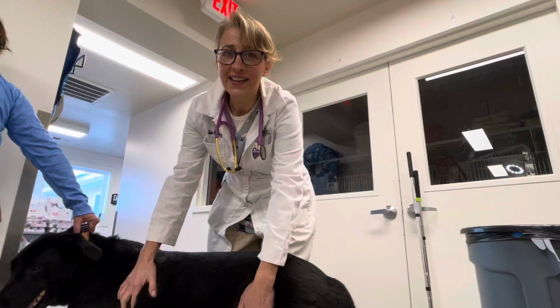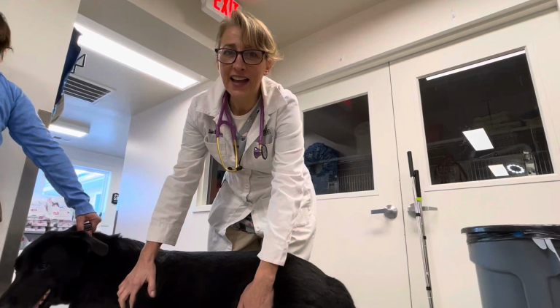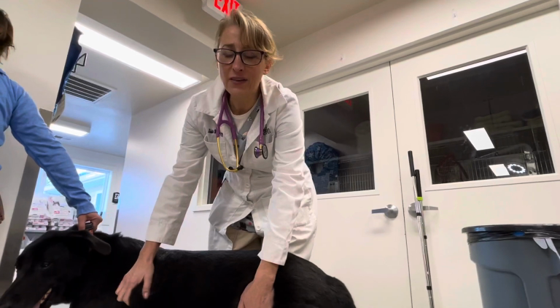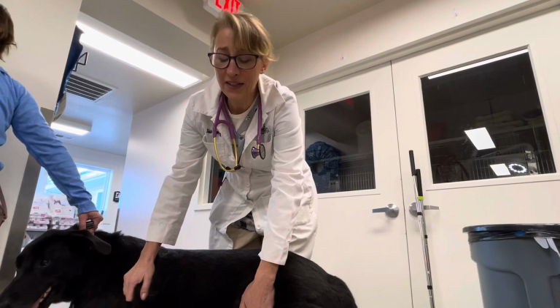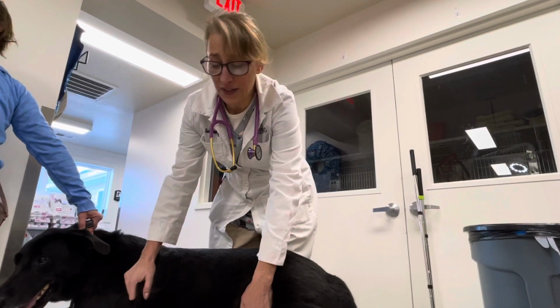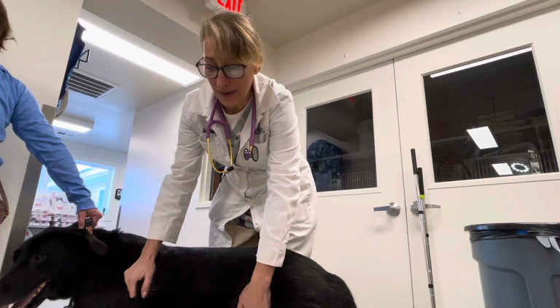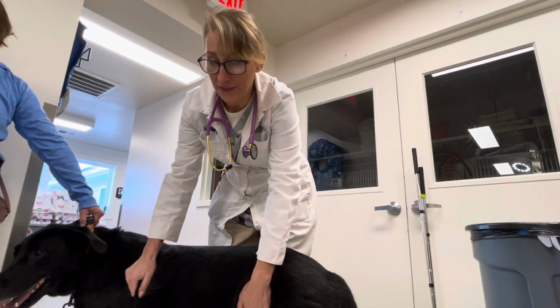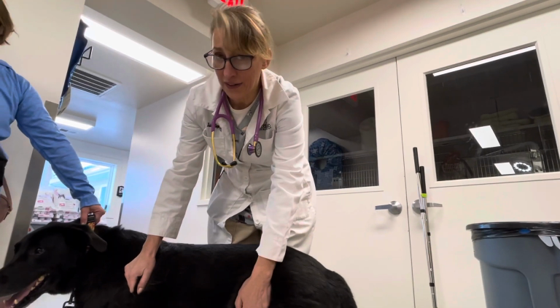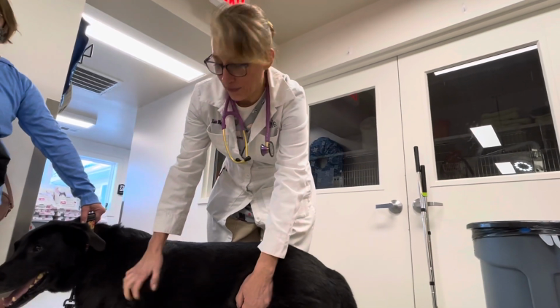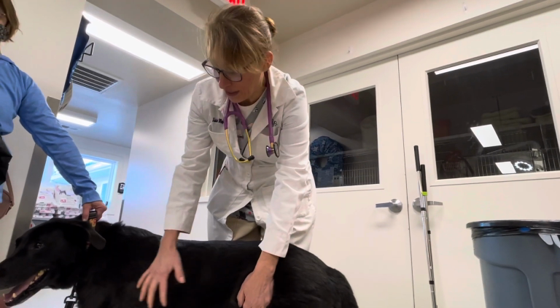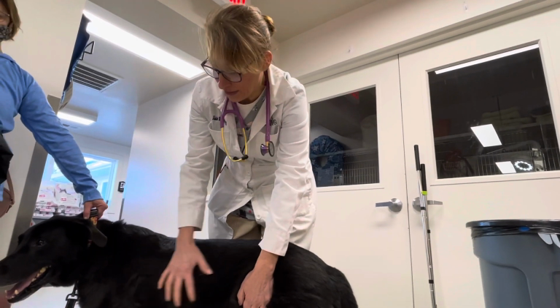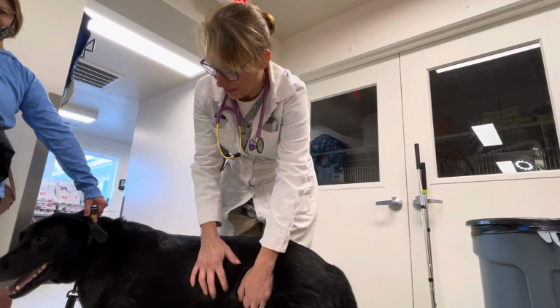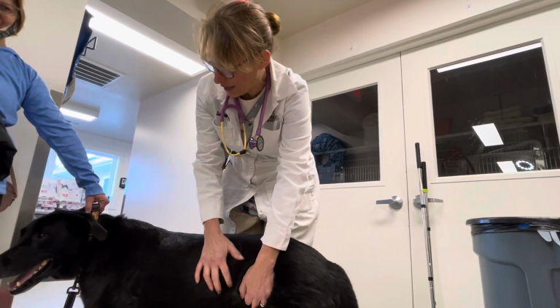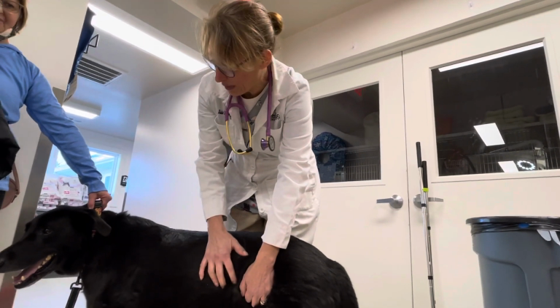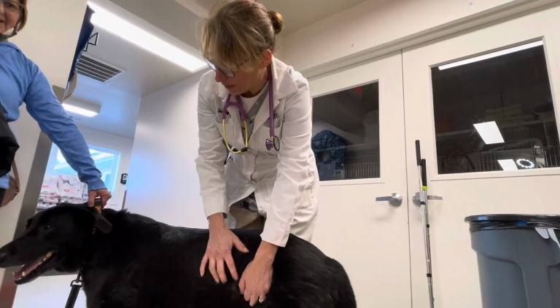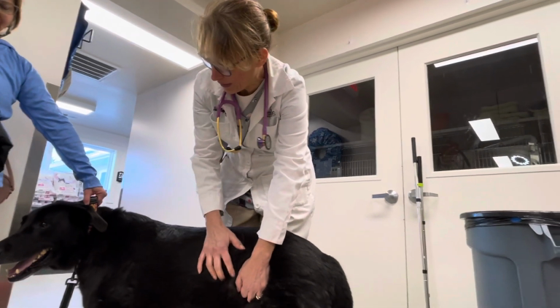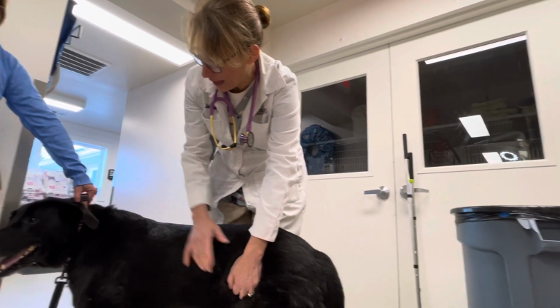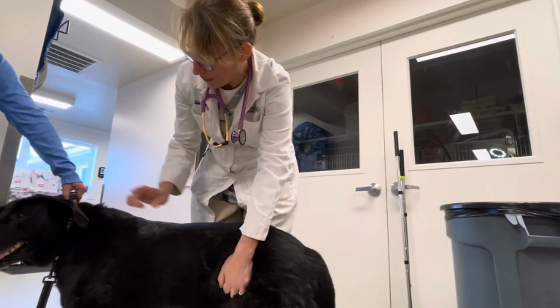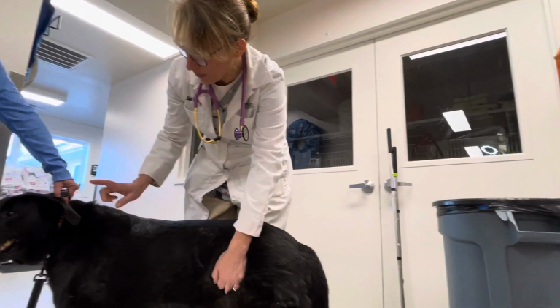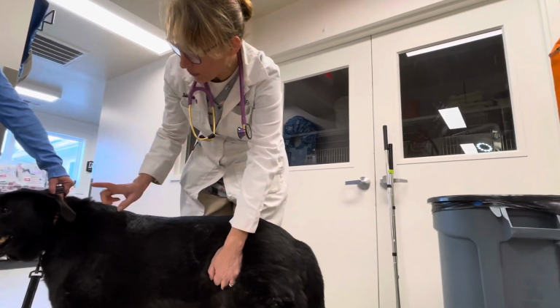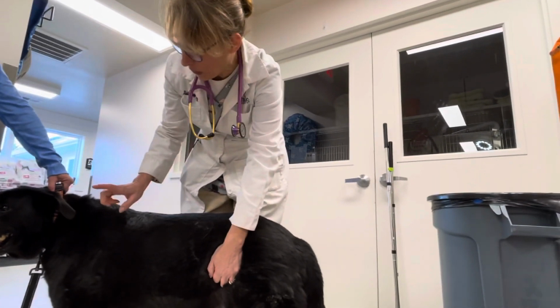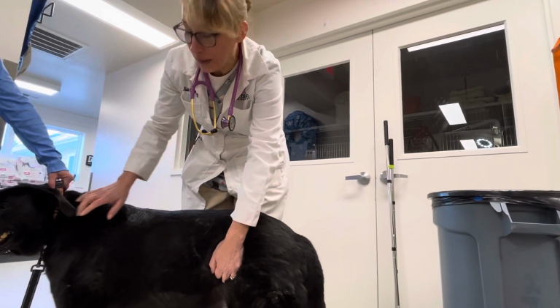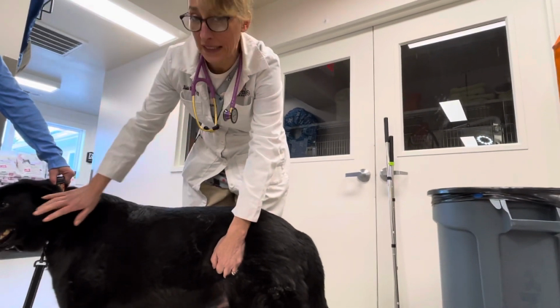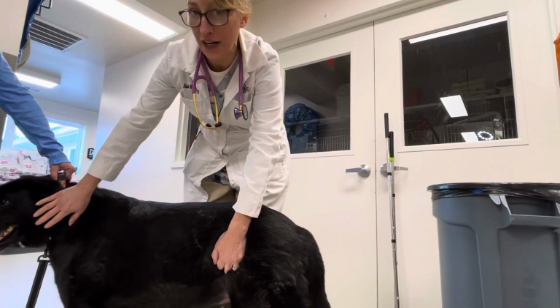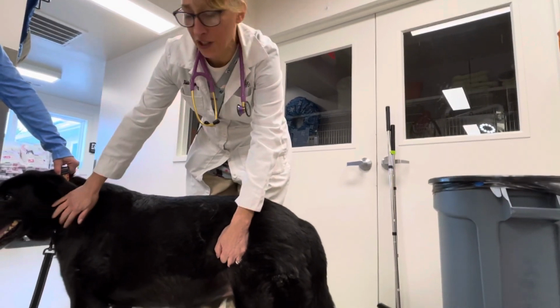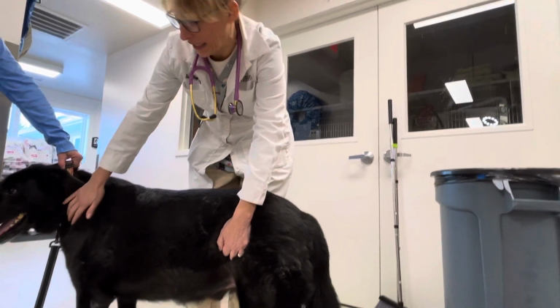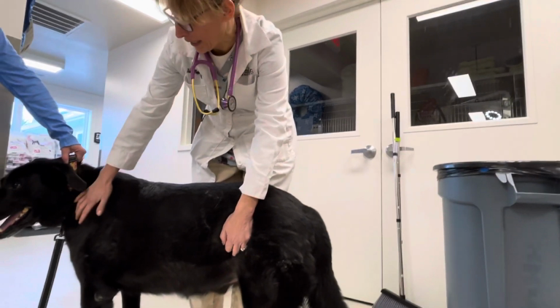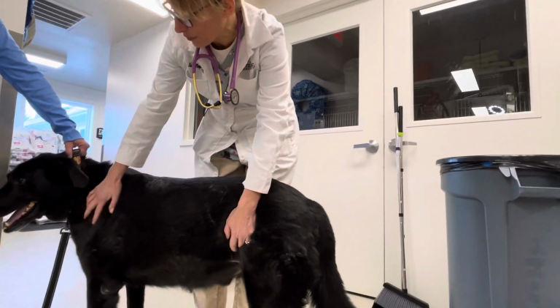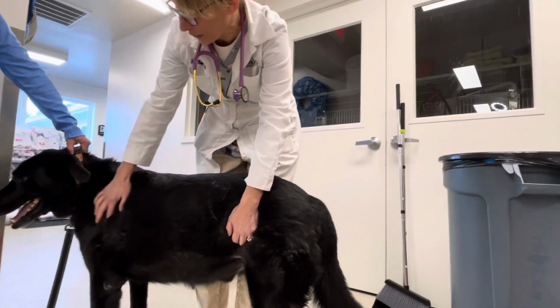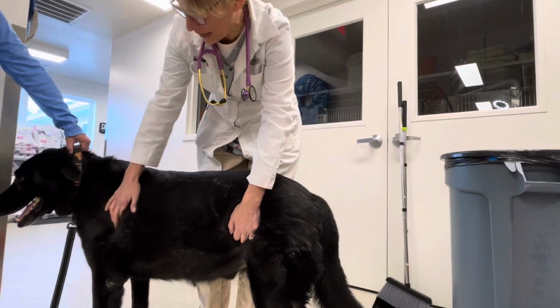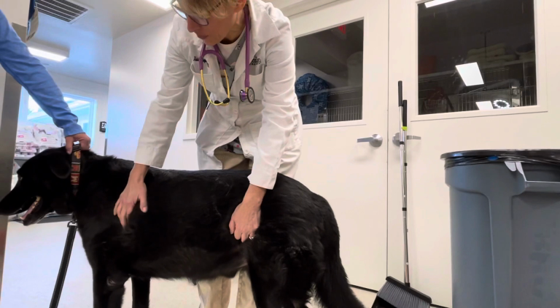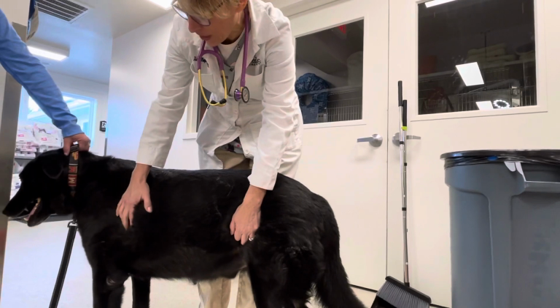Hi everybody, it's Dr. Magnifico from Jarisville Vet and Polly.com. This is Cole. He's actually an employee's dog.